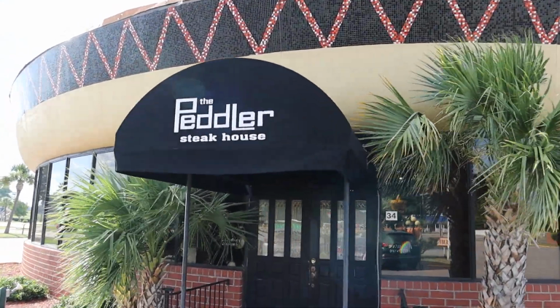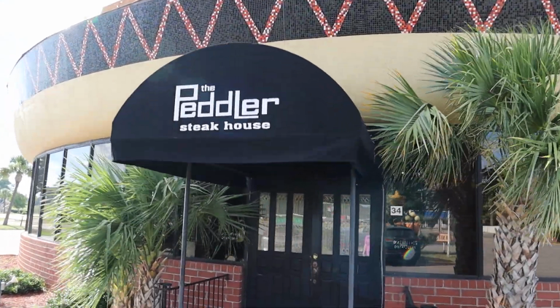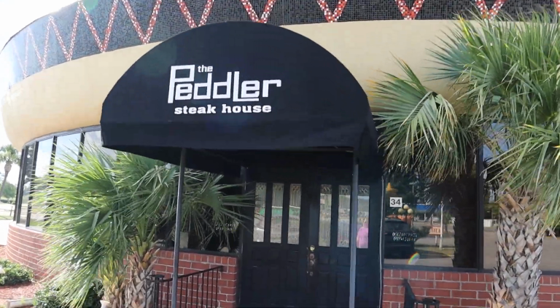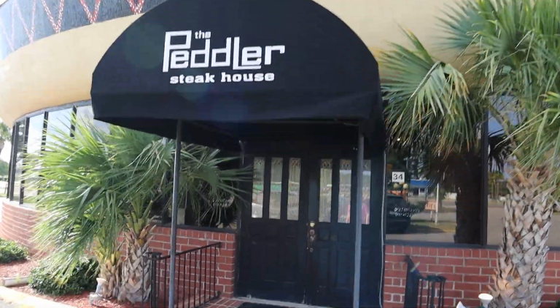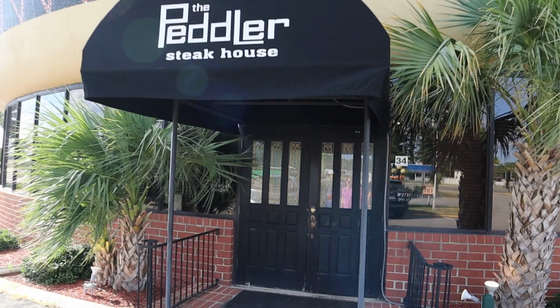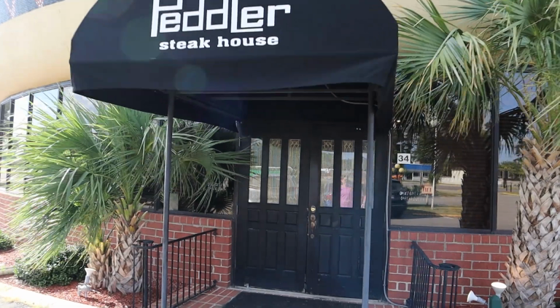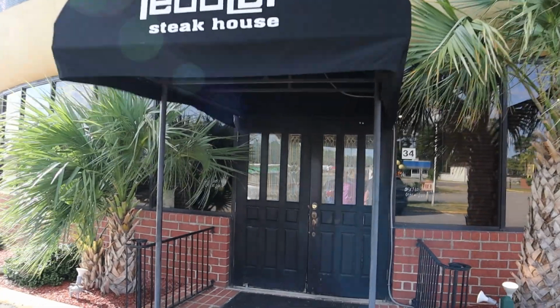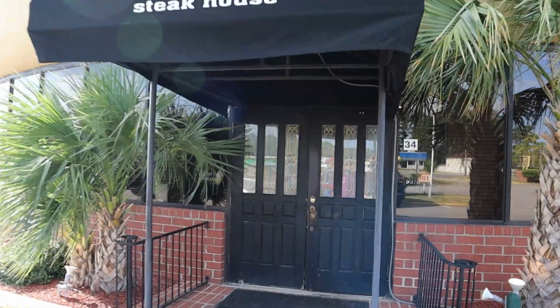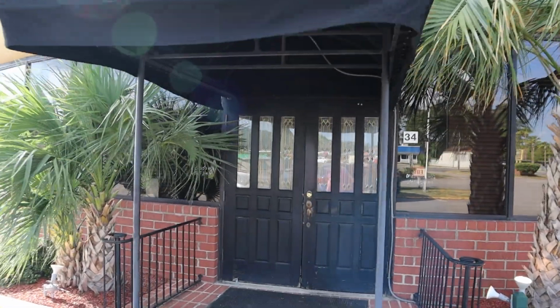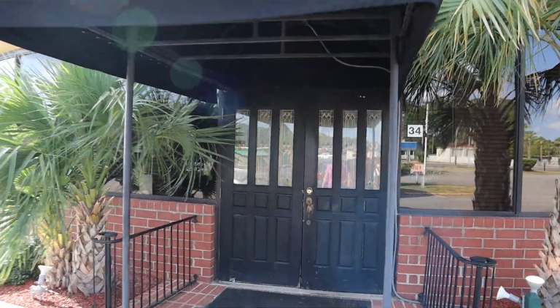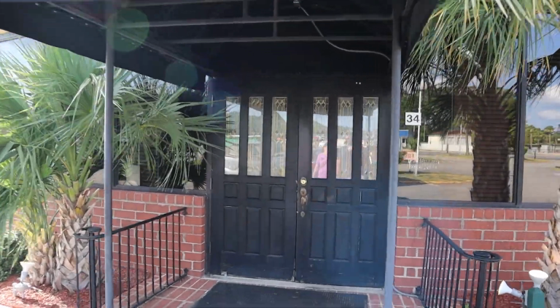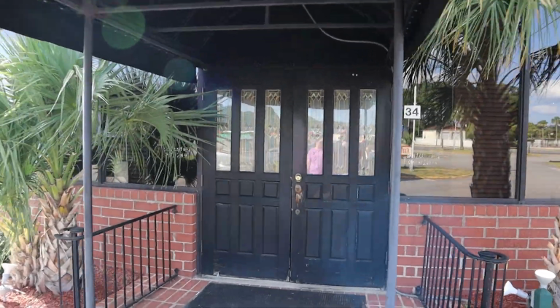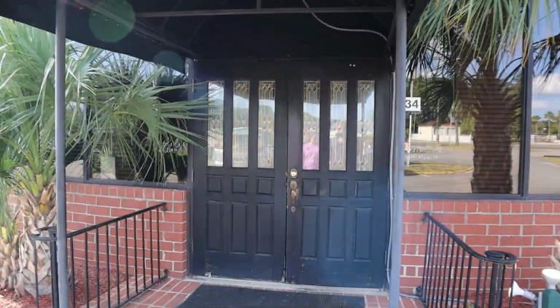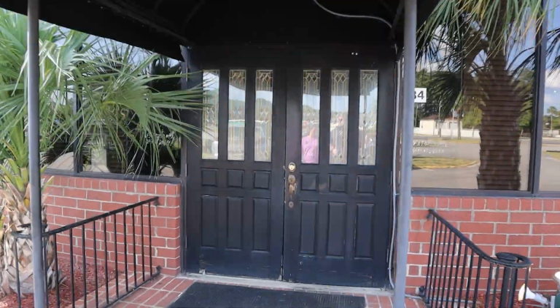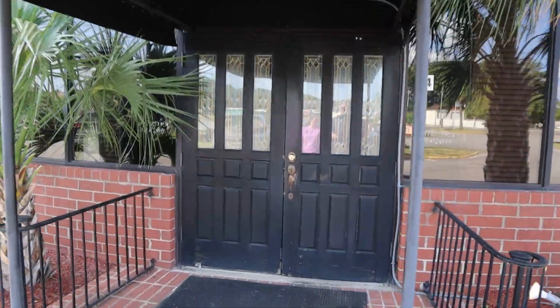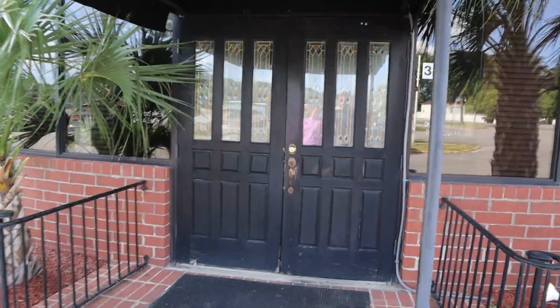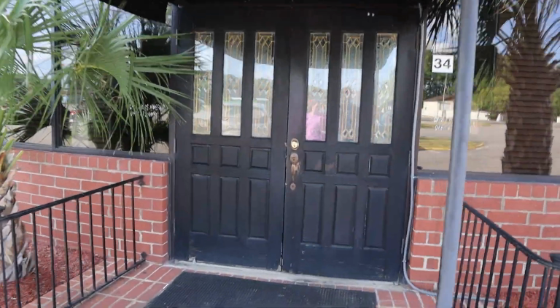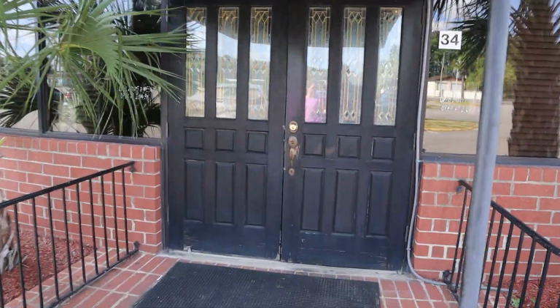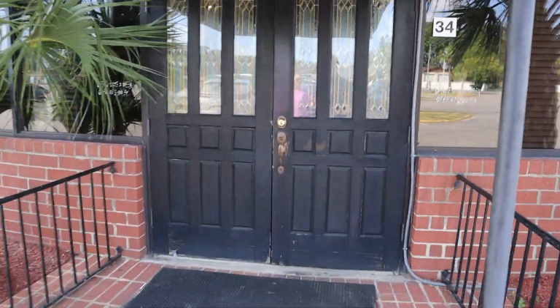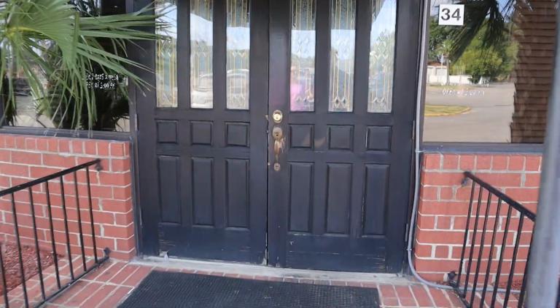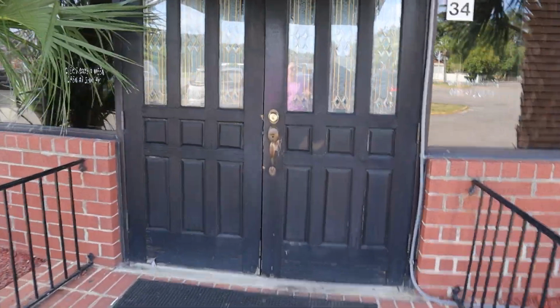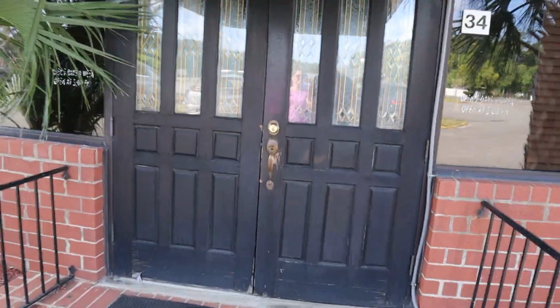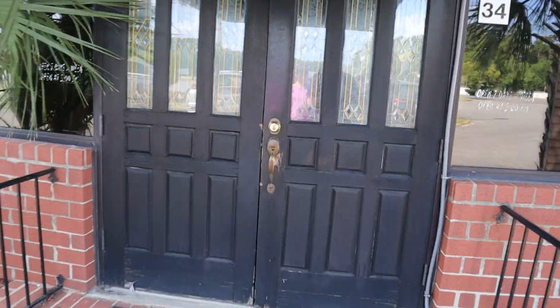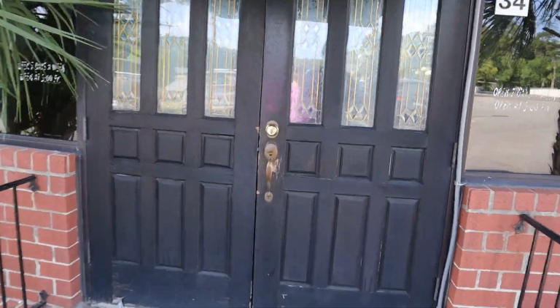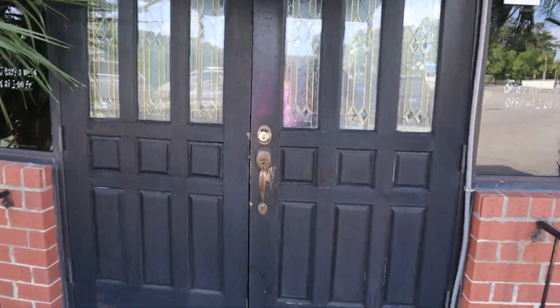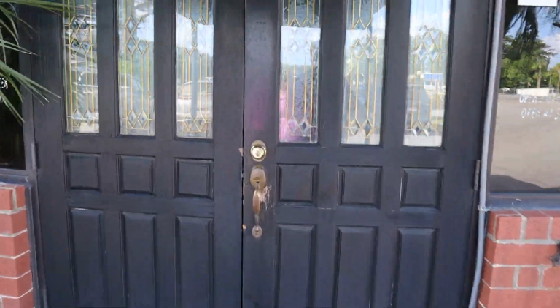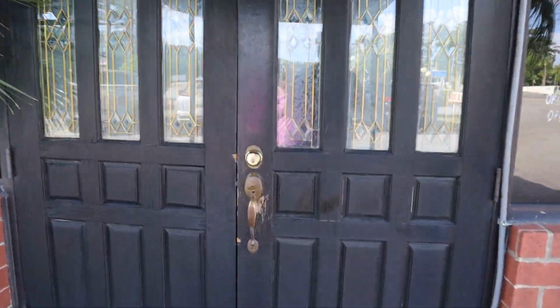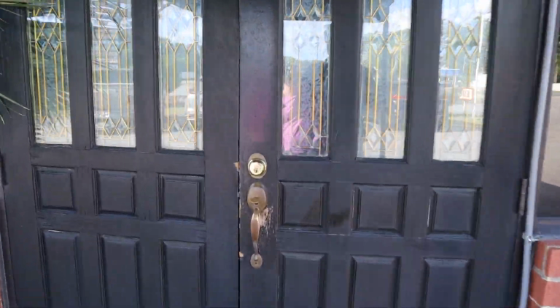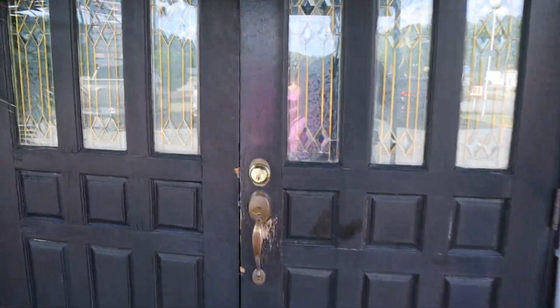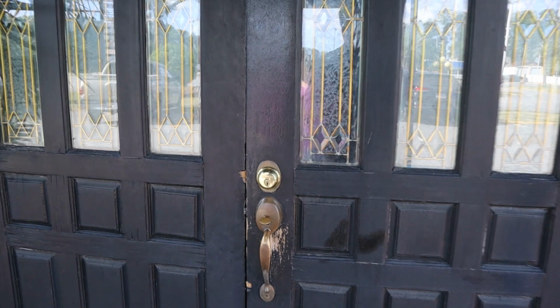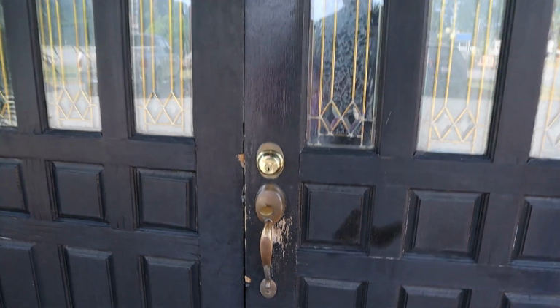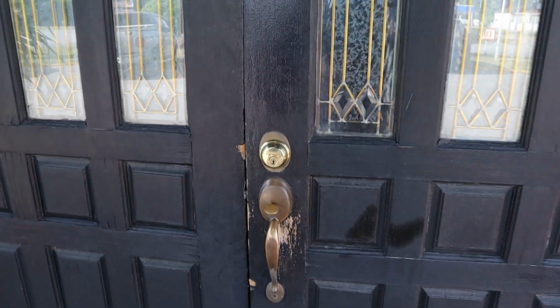With only three locations in North Carolina and South Carolina, I'd wager this is the neatest building they have in their lineup.